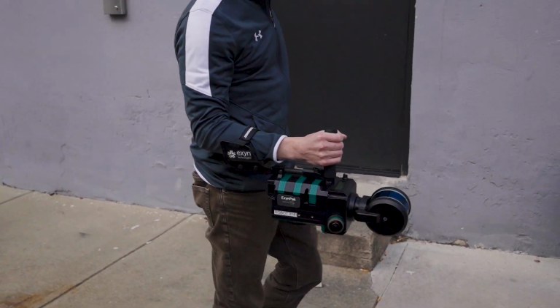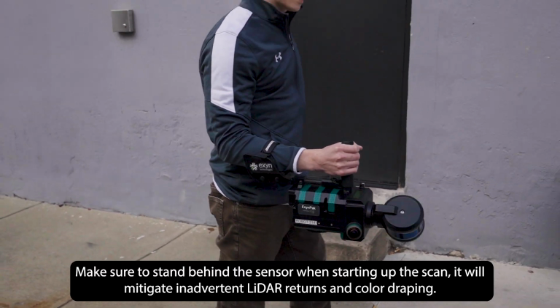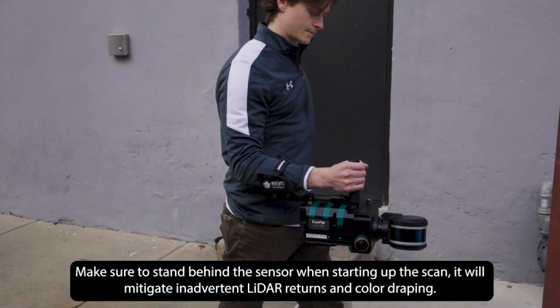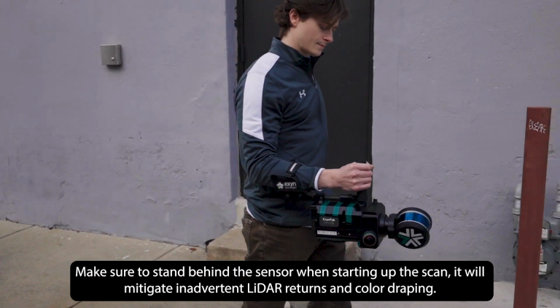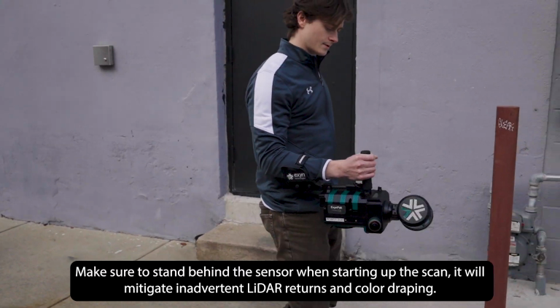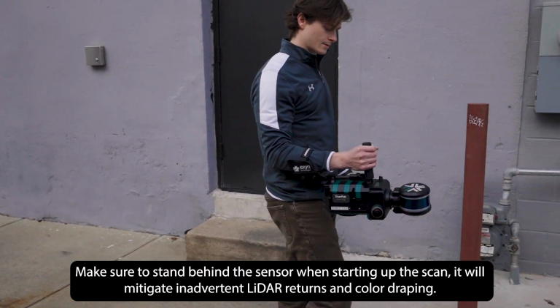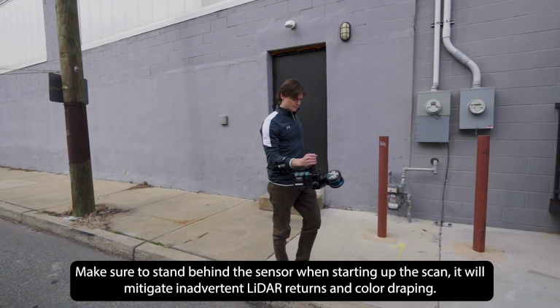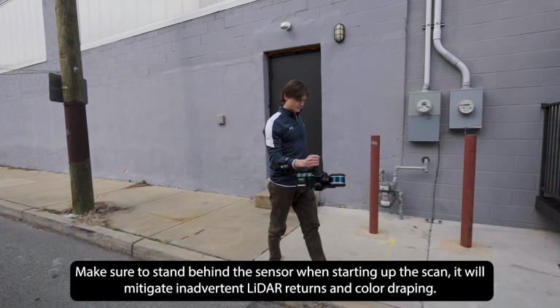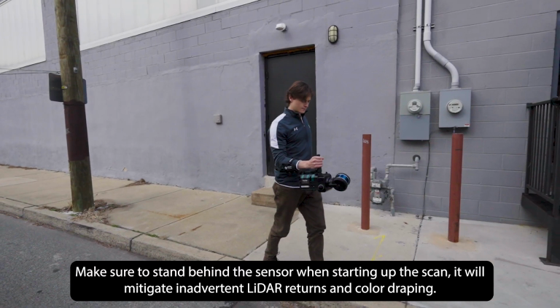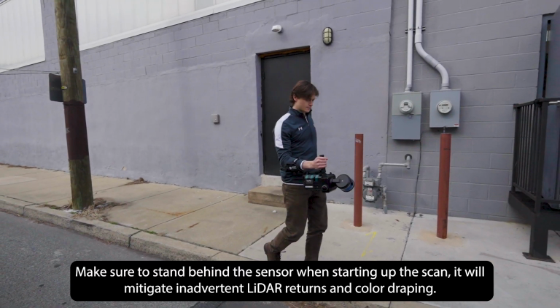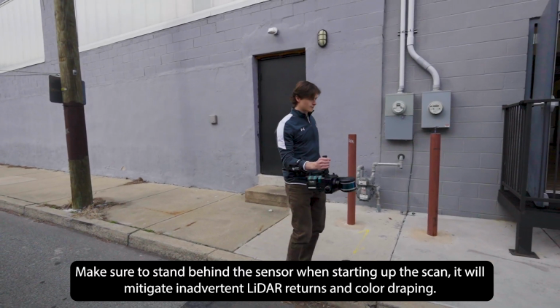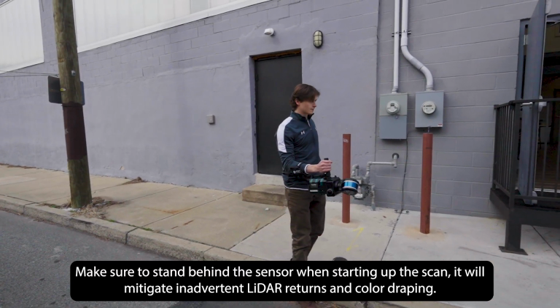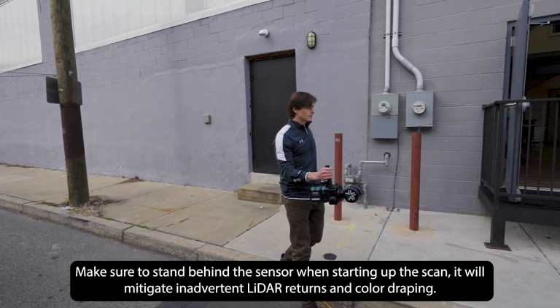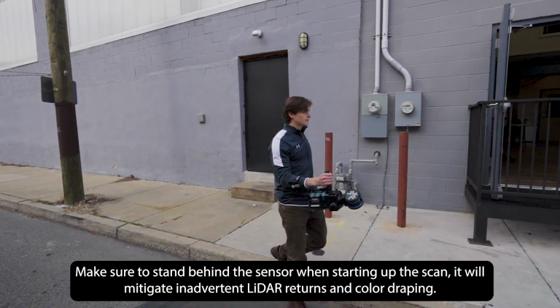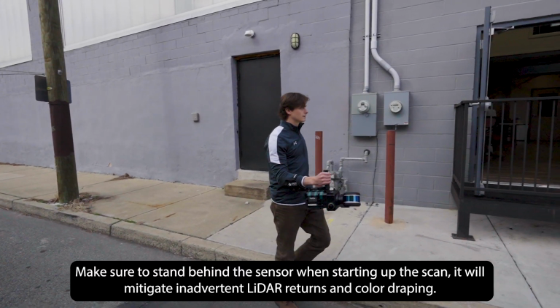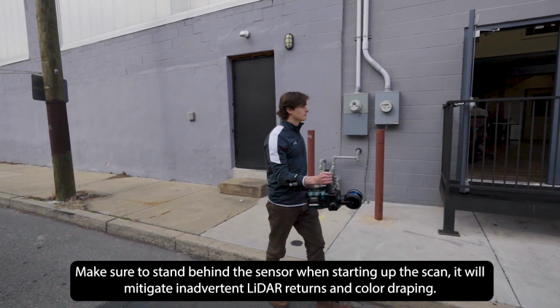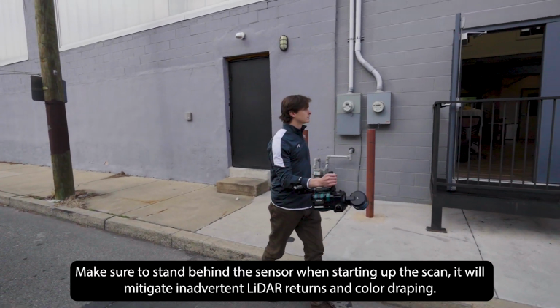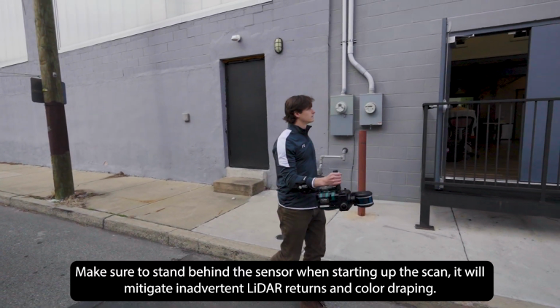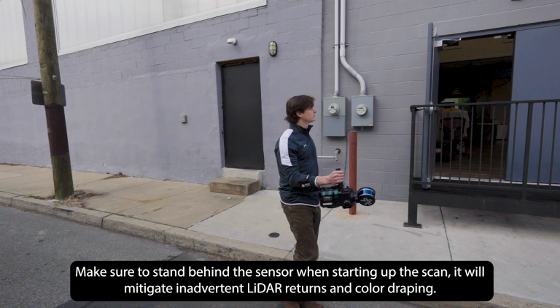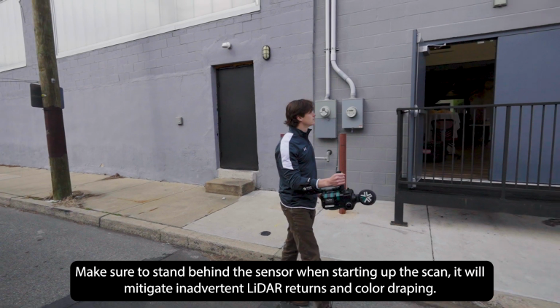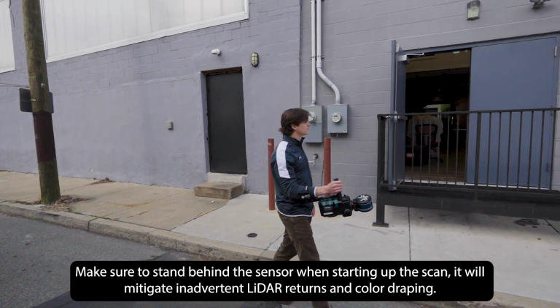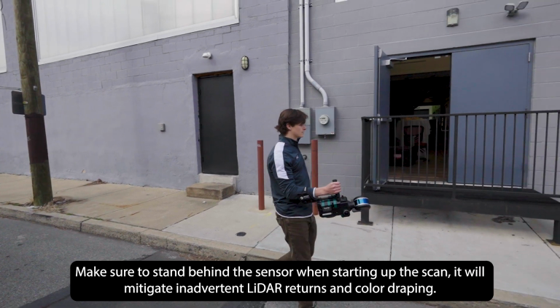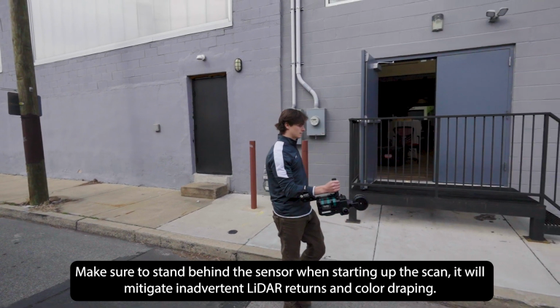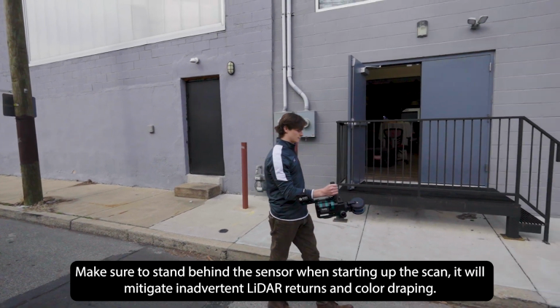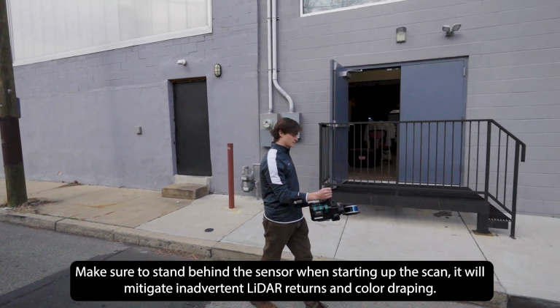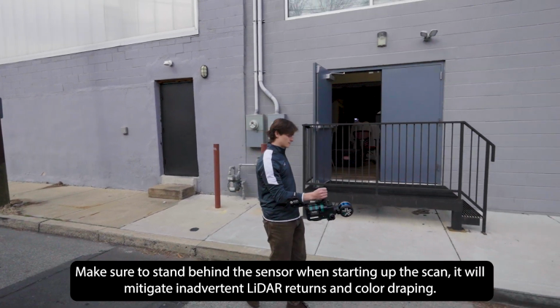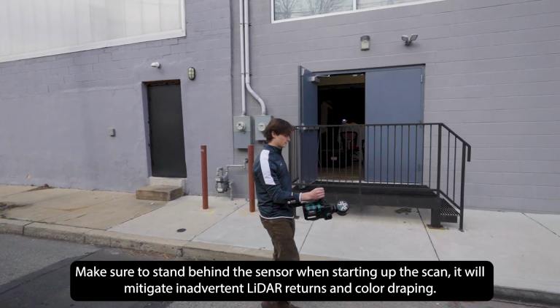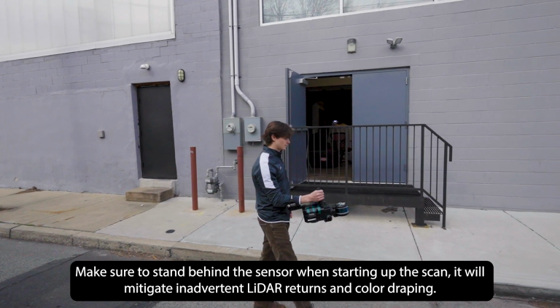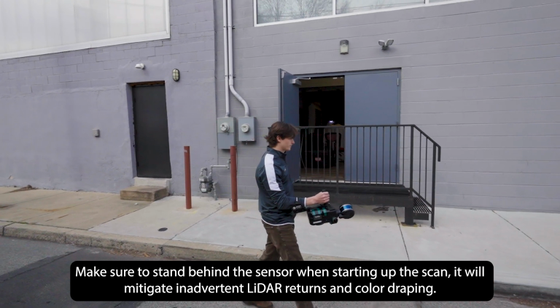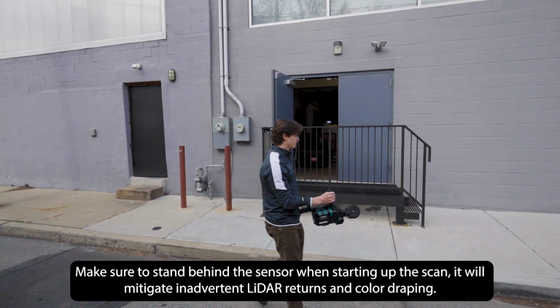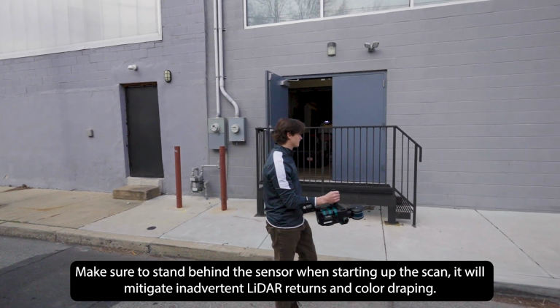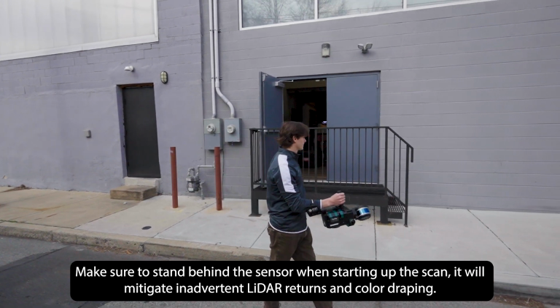Make sure to stand behind the sensor when starting the scan. It will mitigate inadvertent lidar returns and color draping.